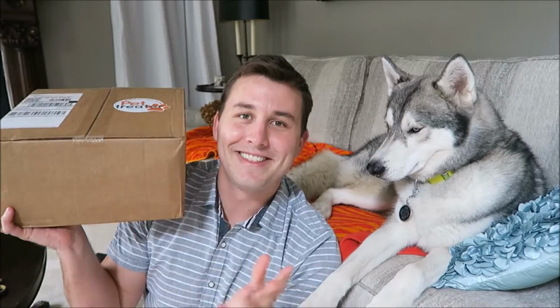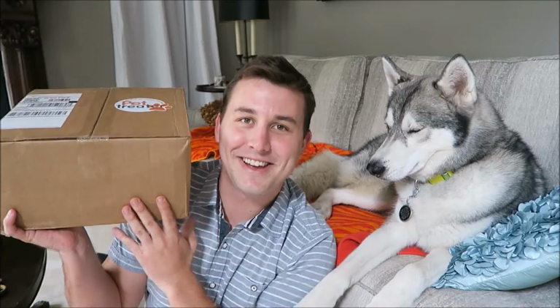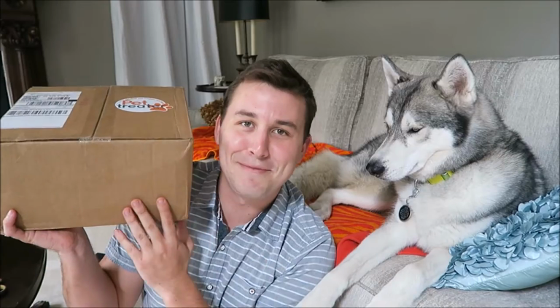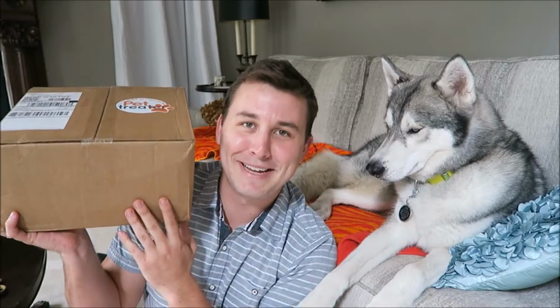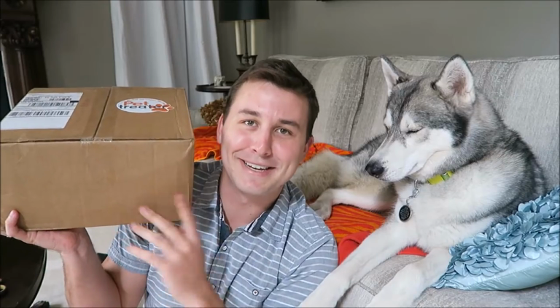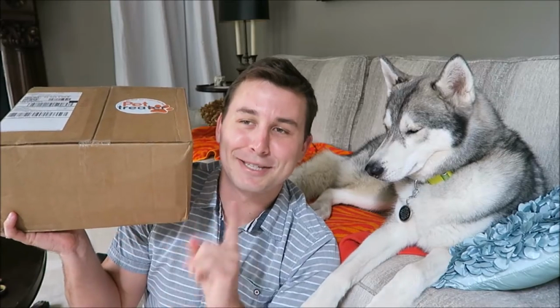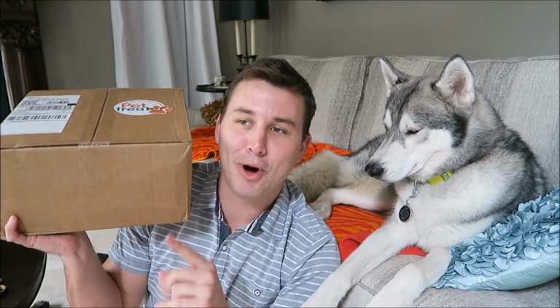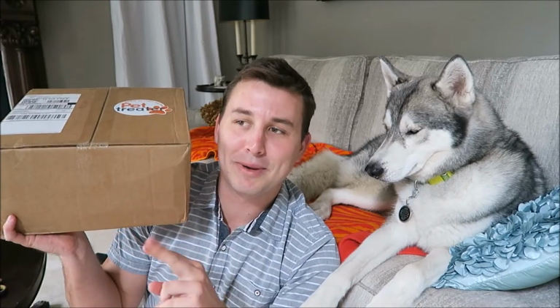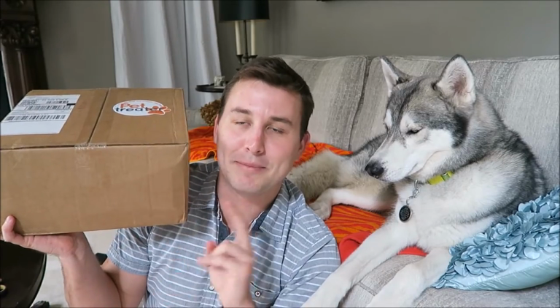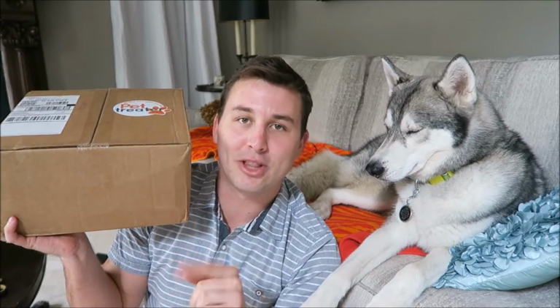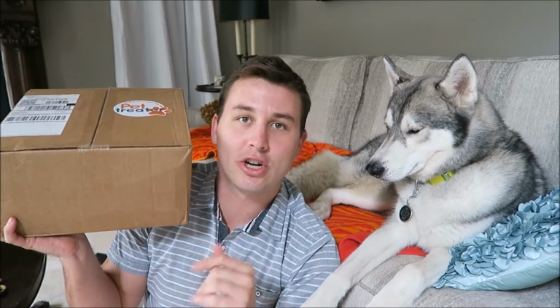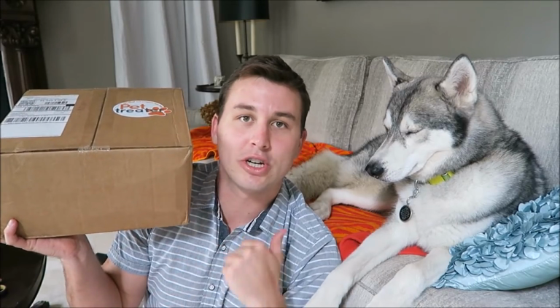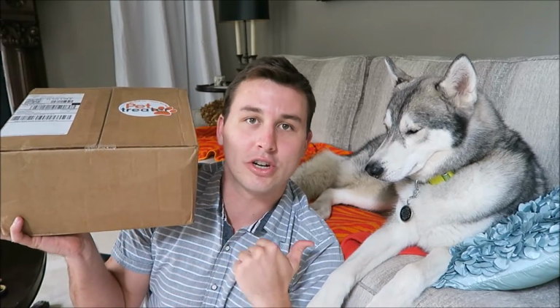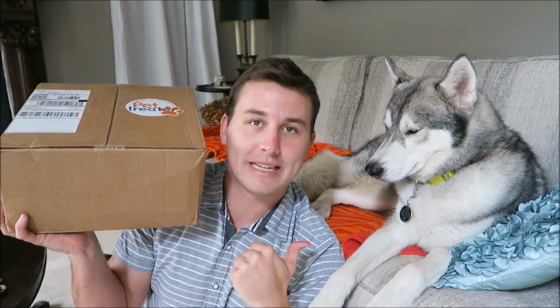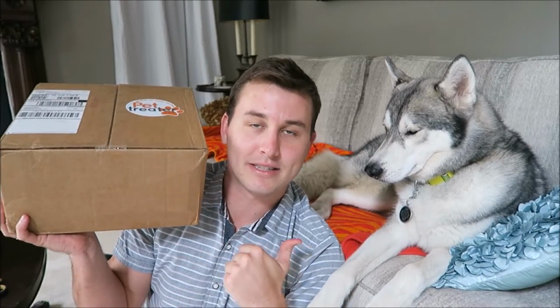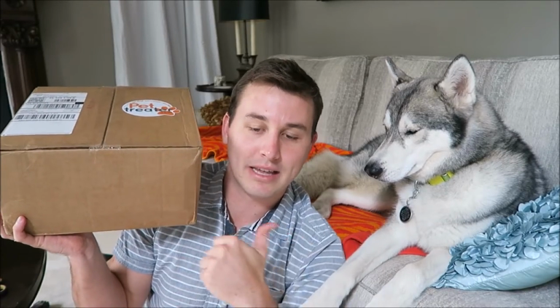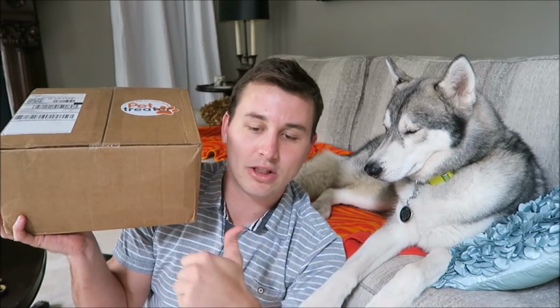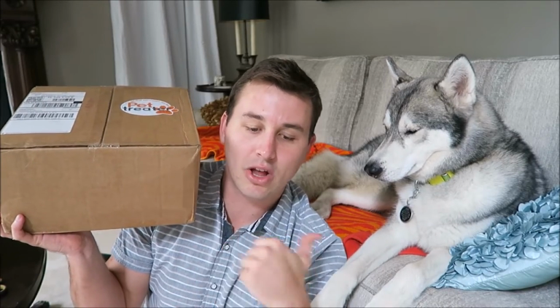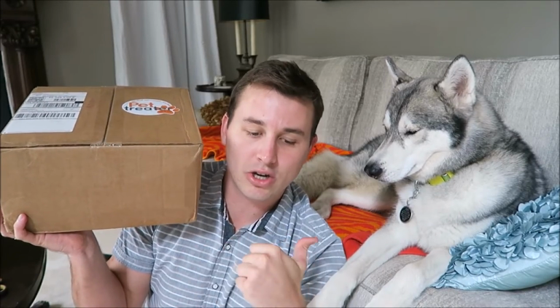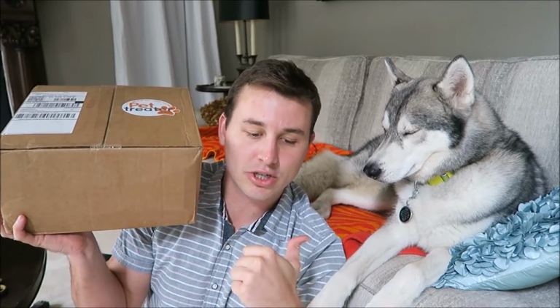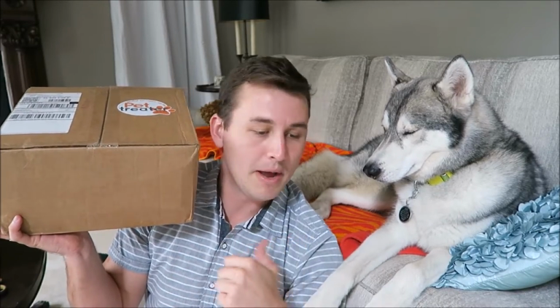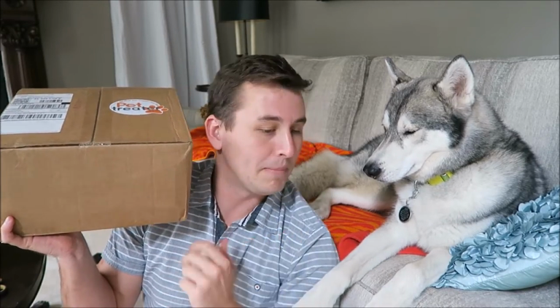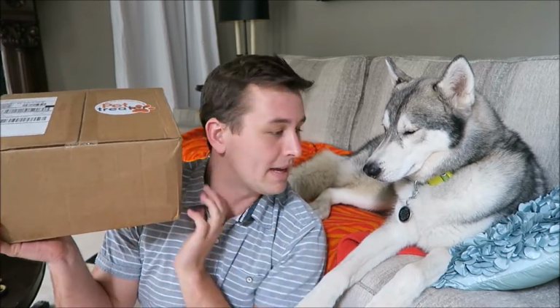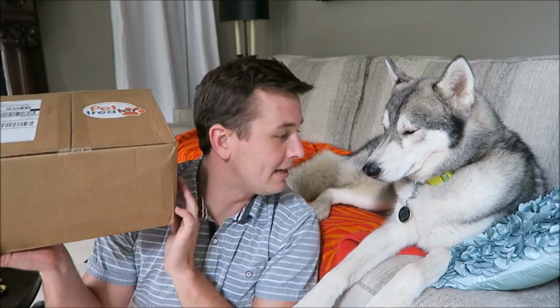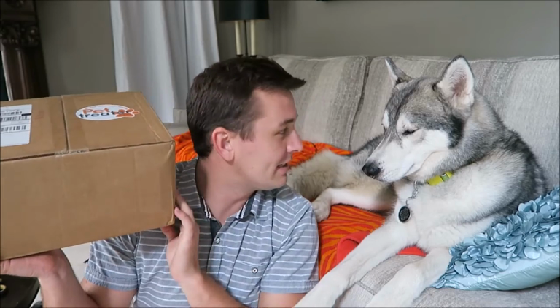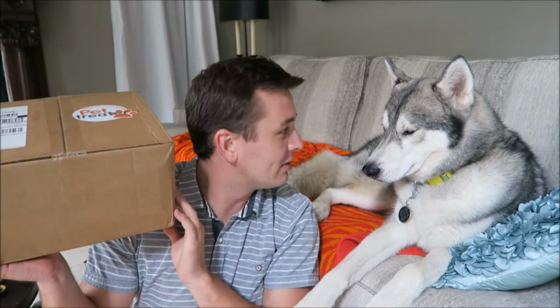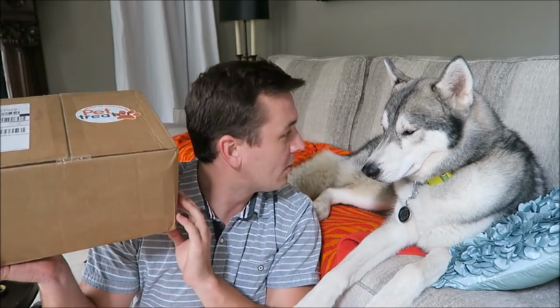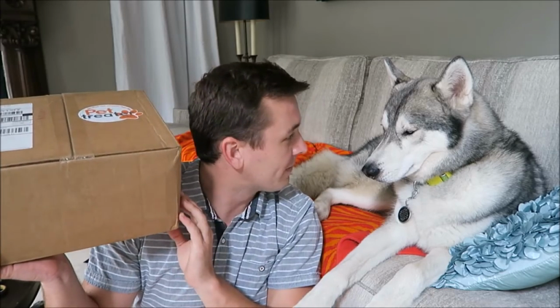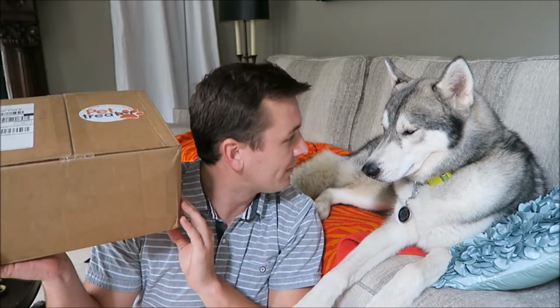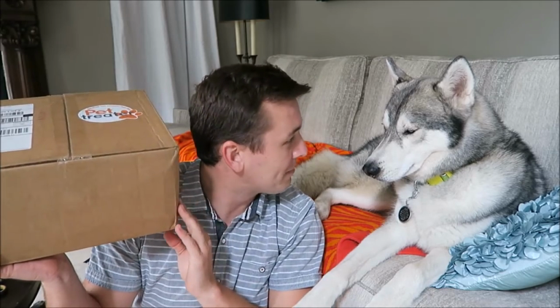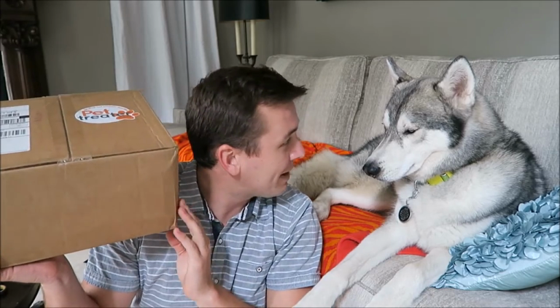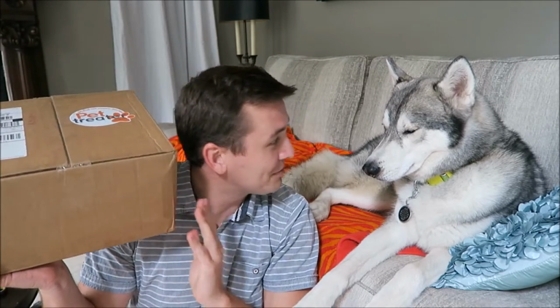They come in small, medium, and large. Nook gets the large because he's over 50 pounds.